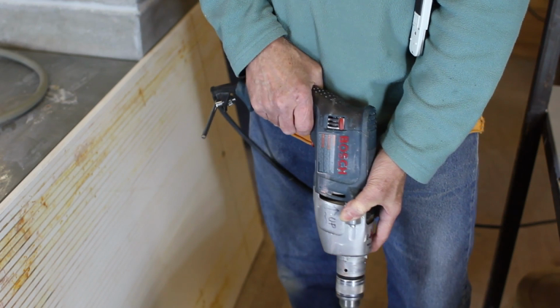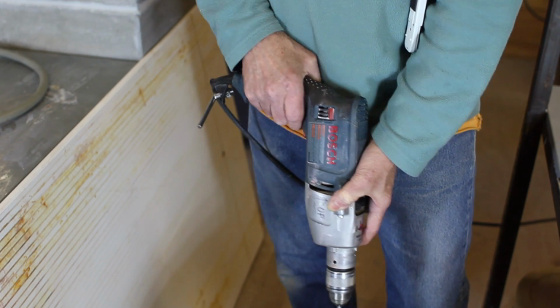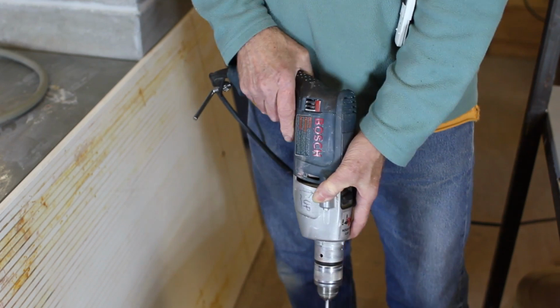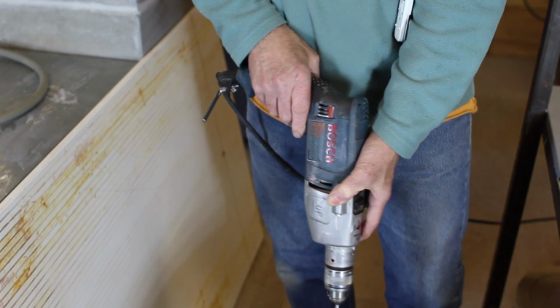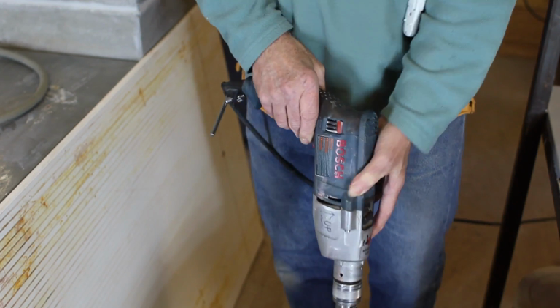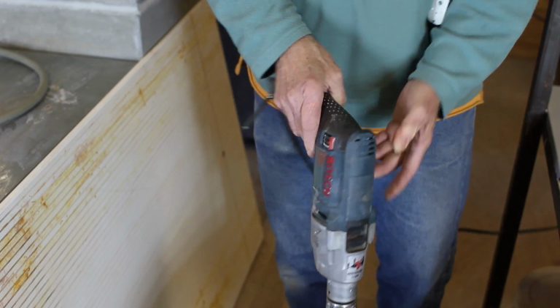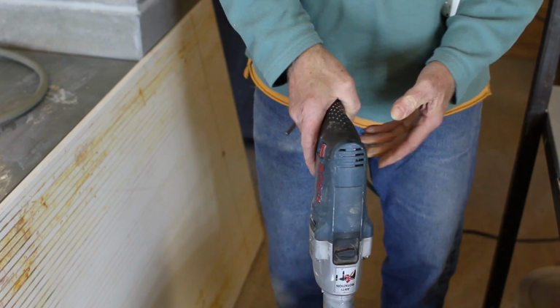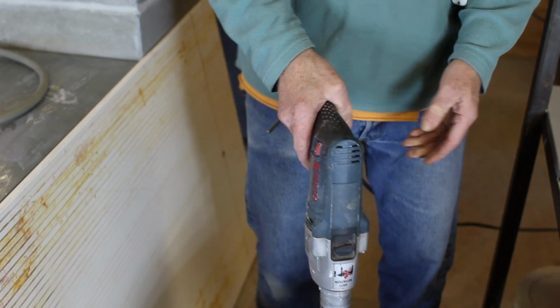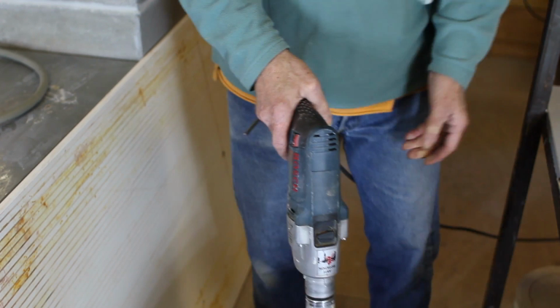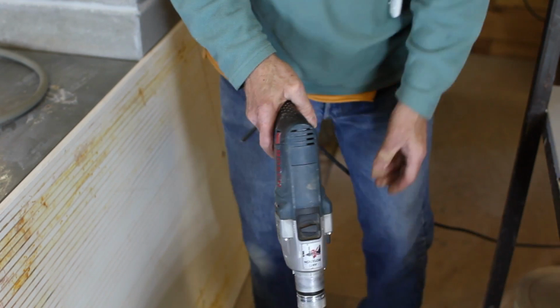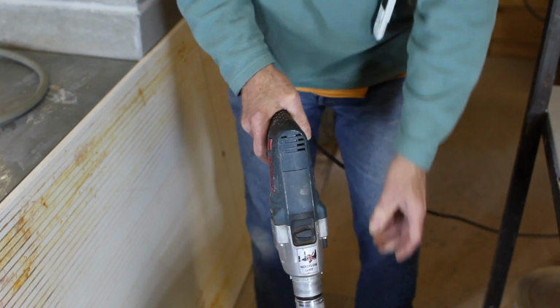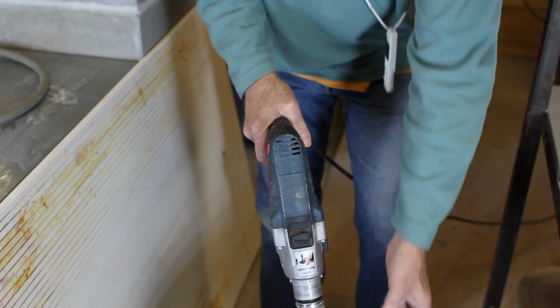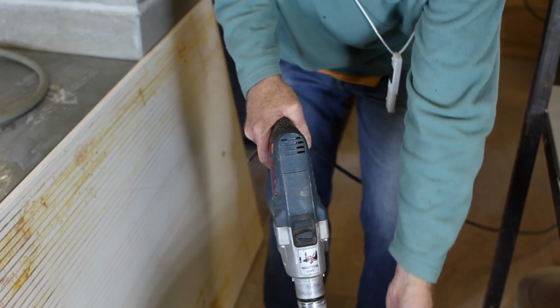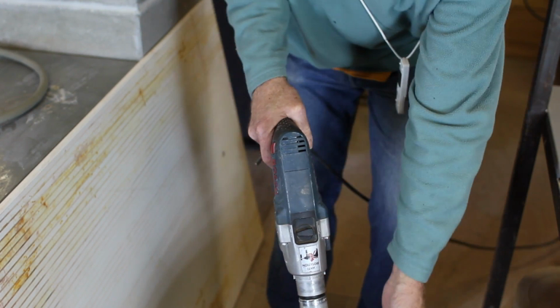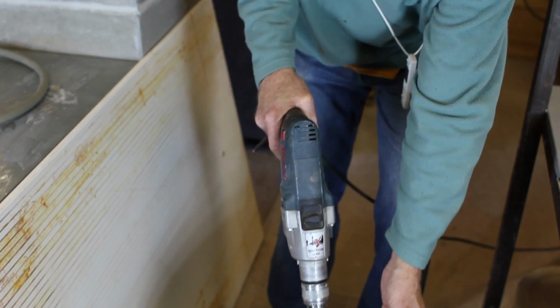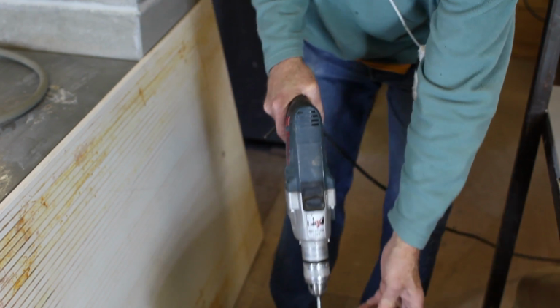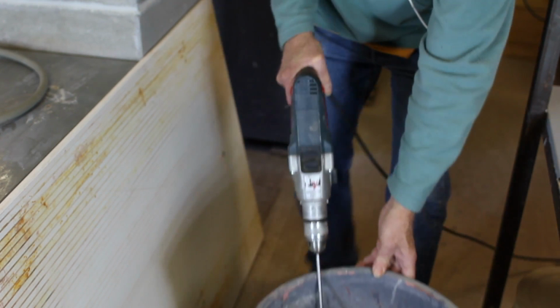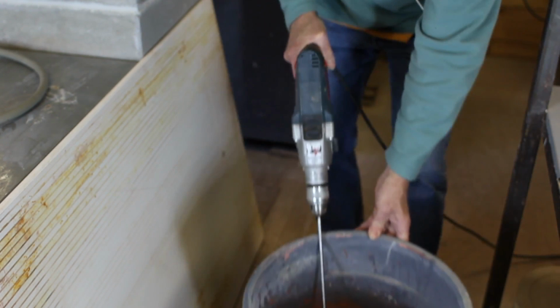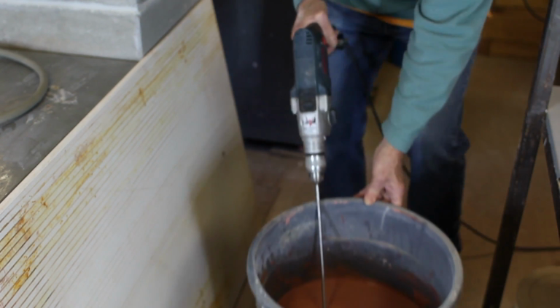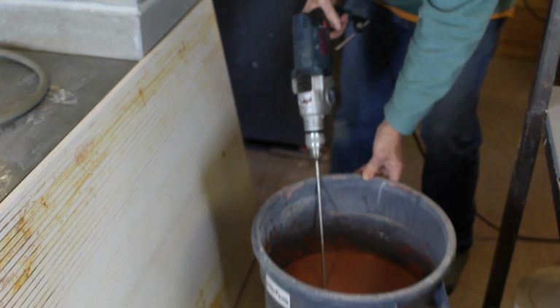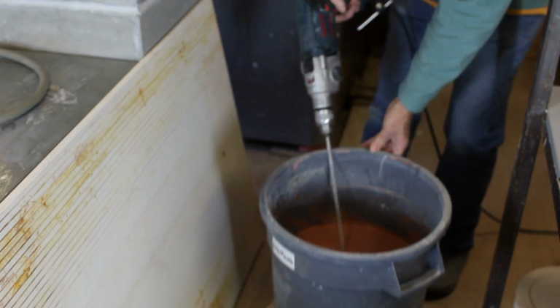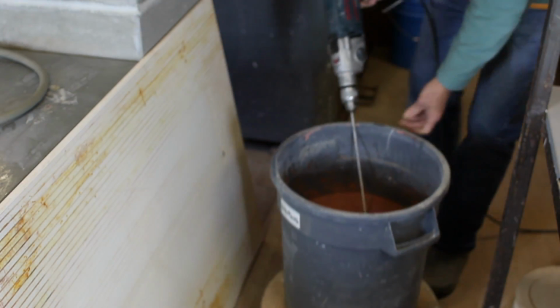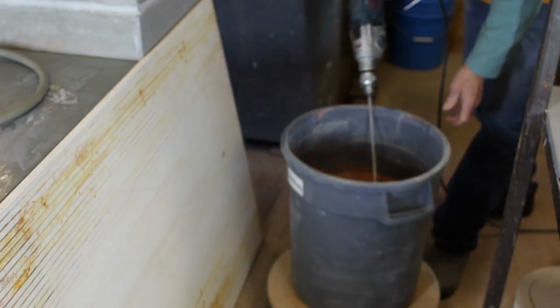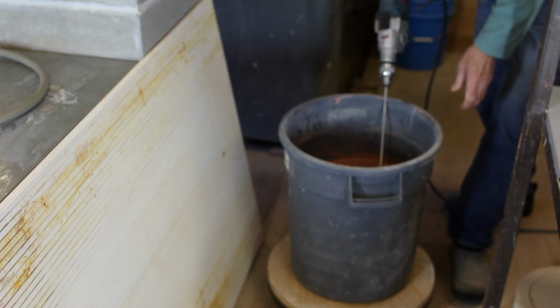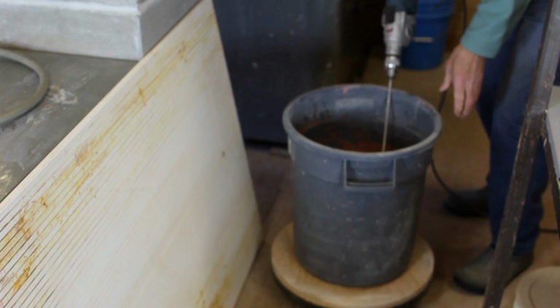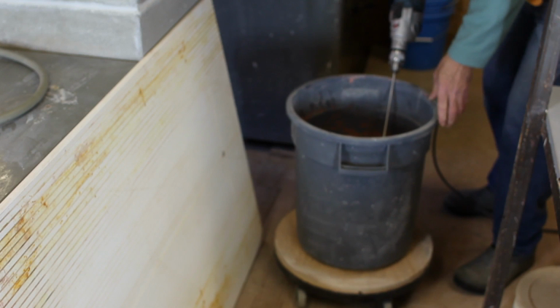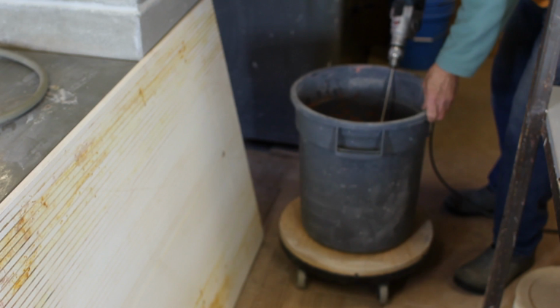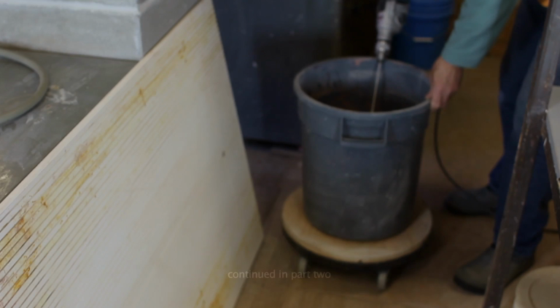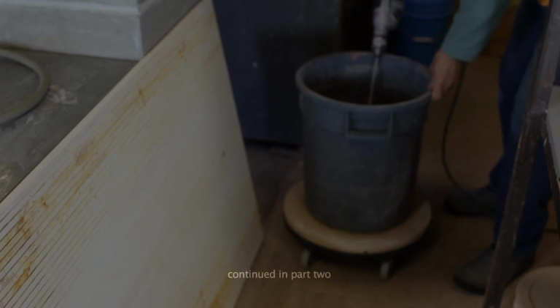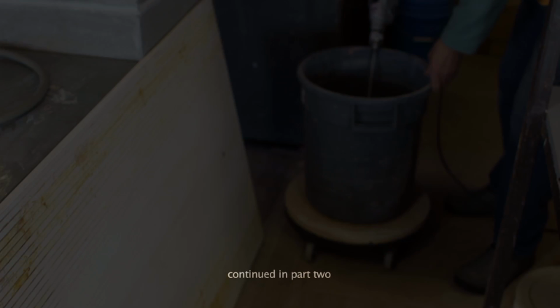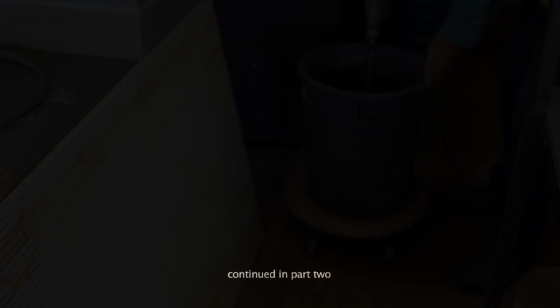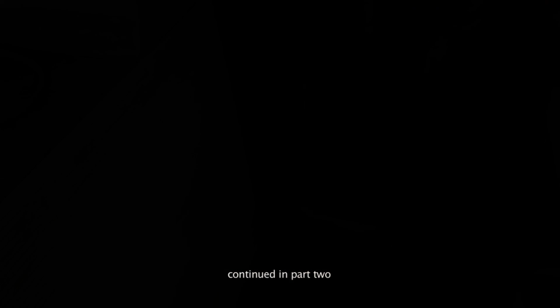That's all churned up and more or less homogenous — it's a bit like pancake batter with water.